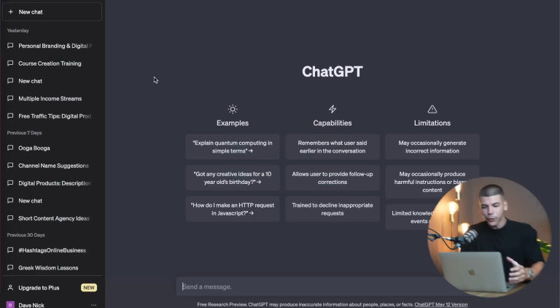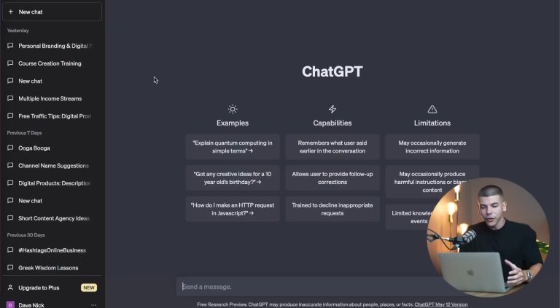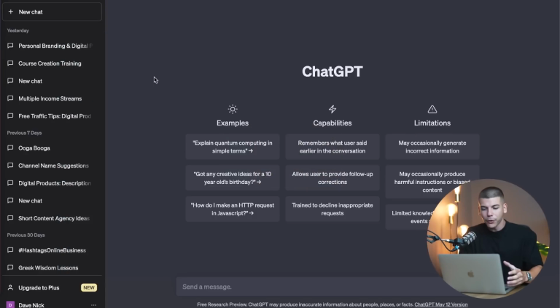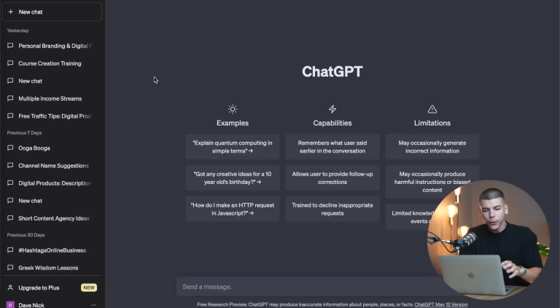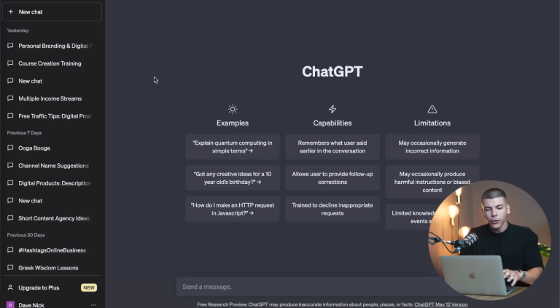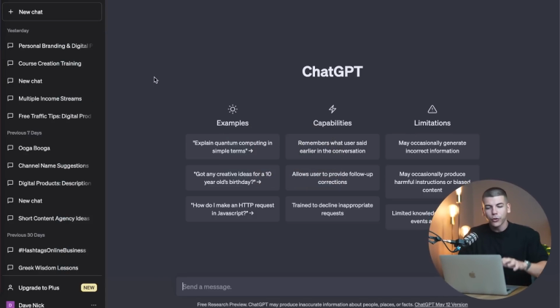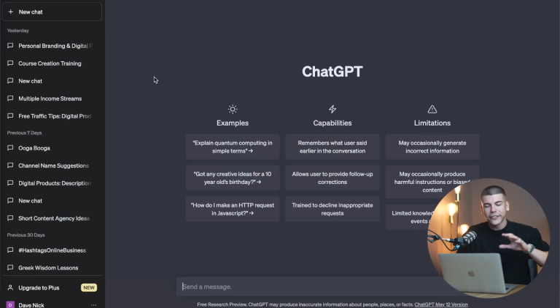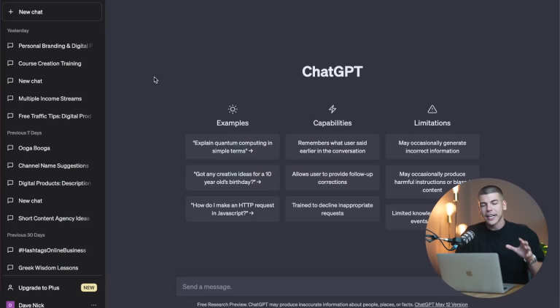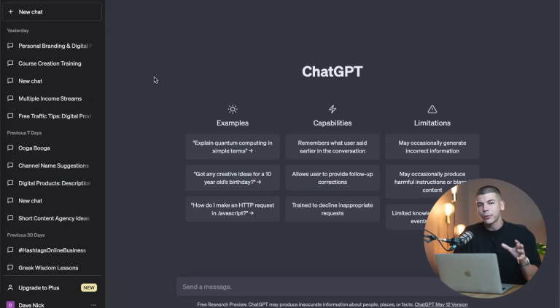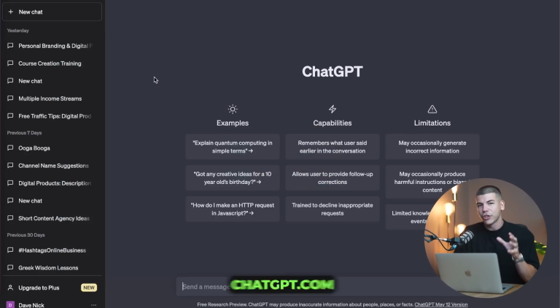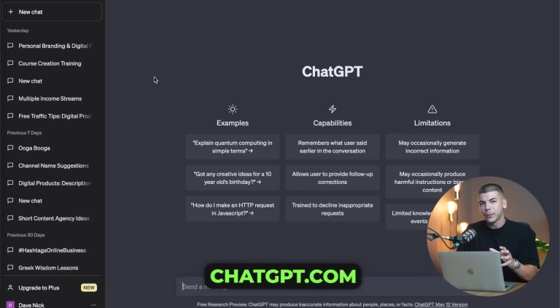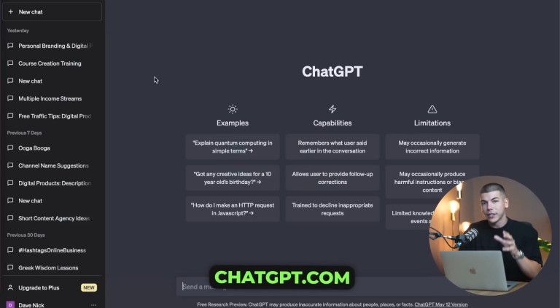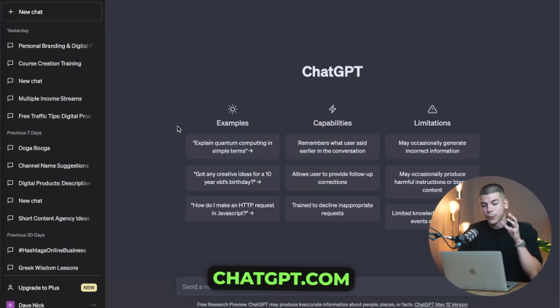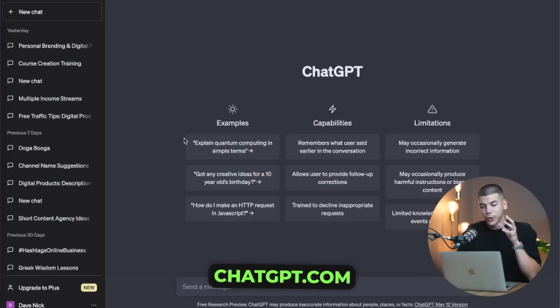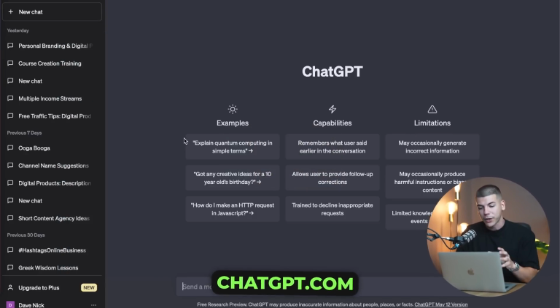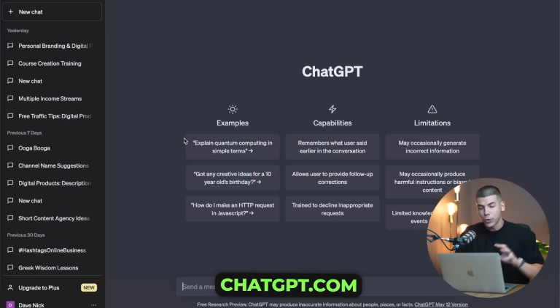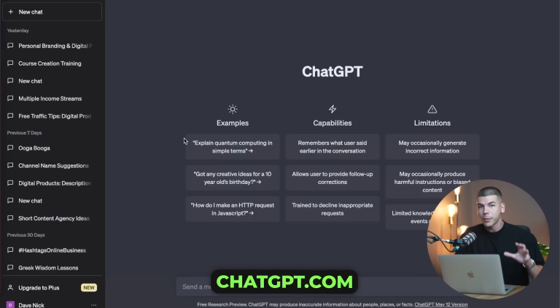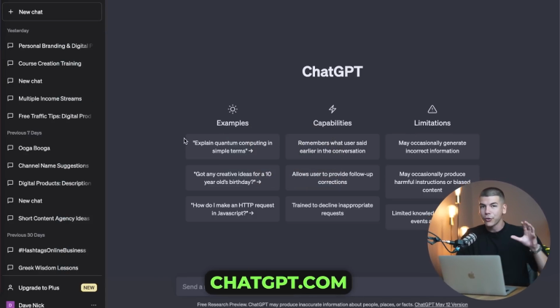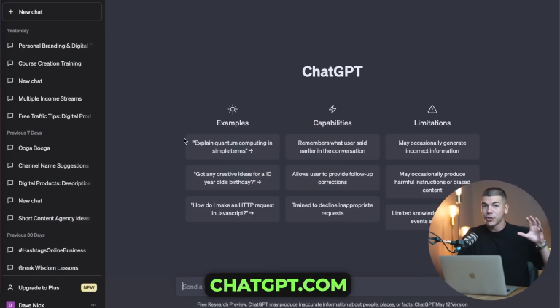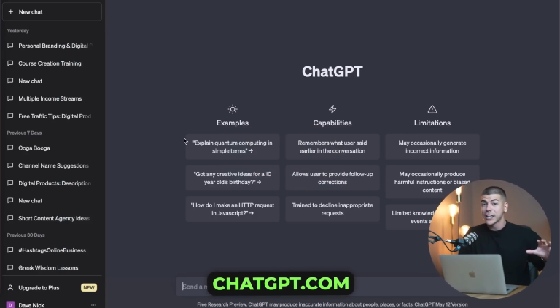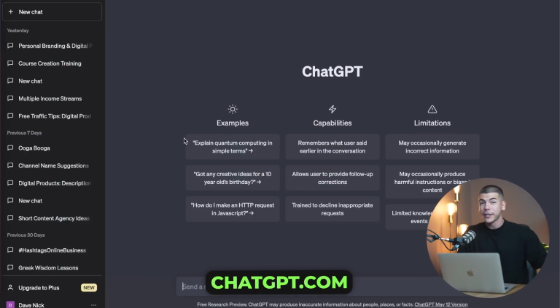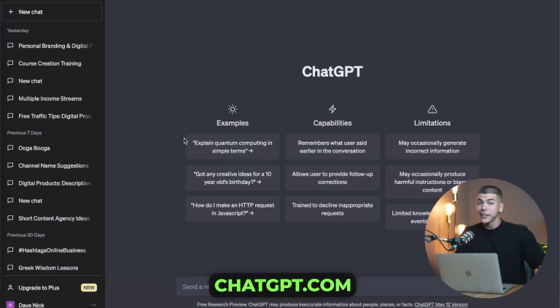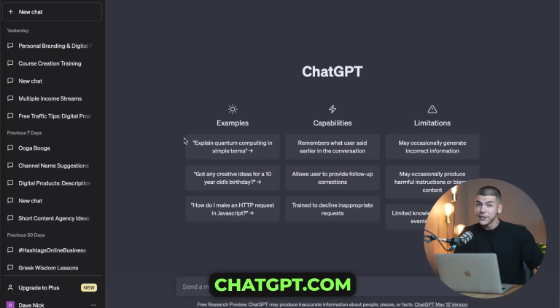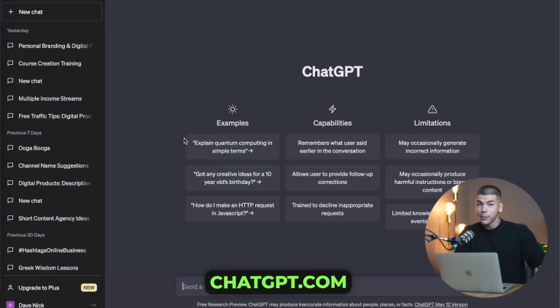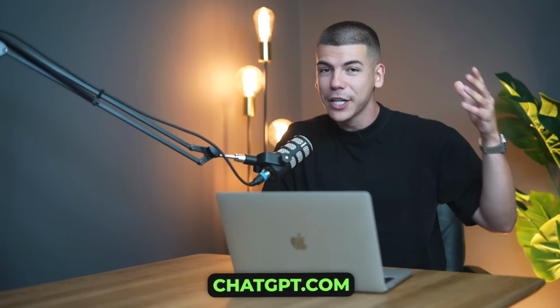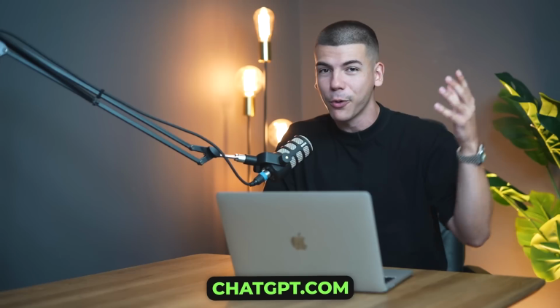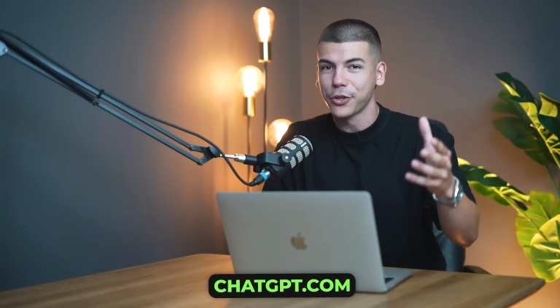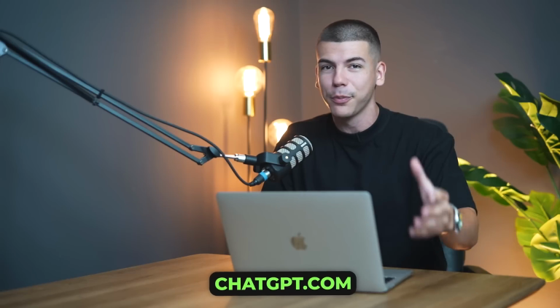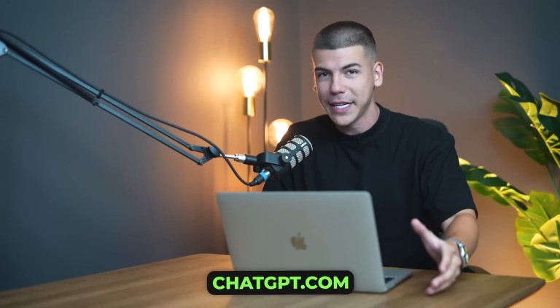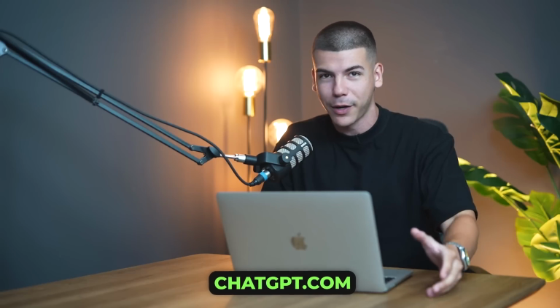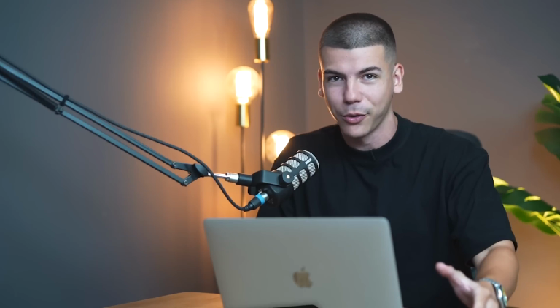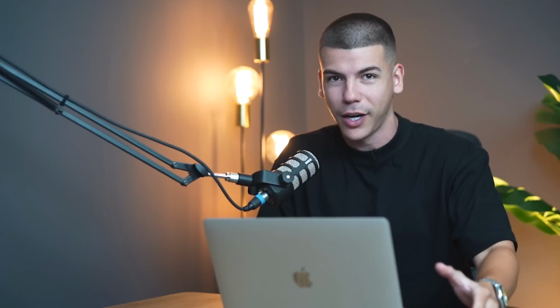So first things first, what you want to do is you want to sign up to ChatGPT for free. We're going to be using ChatGPT this summer in order to make money online.